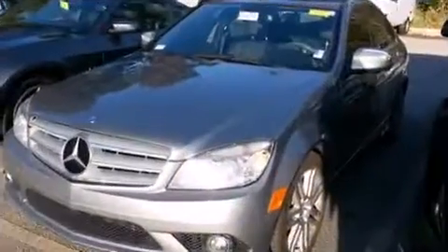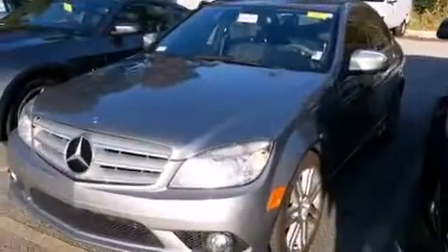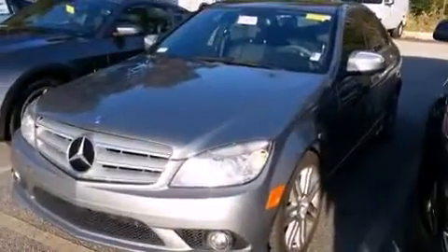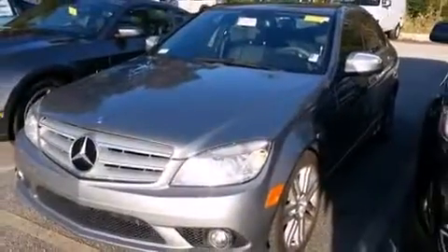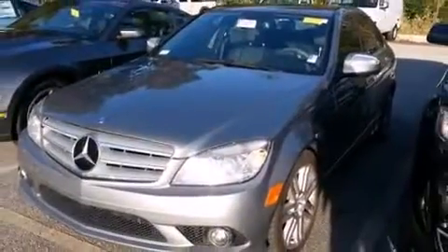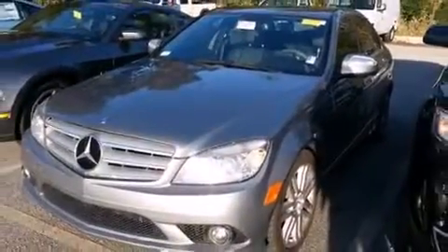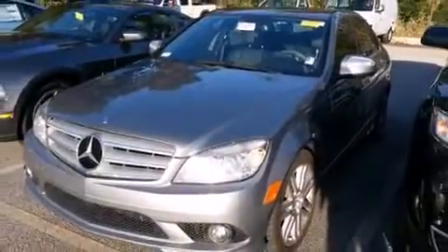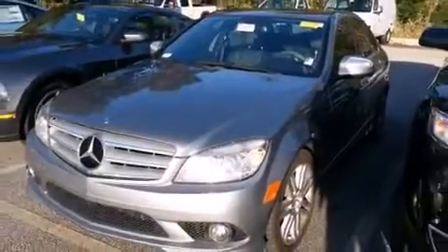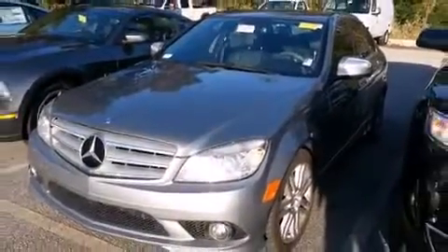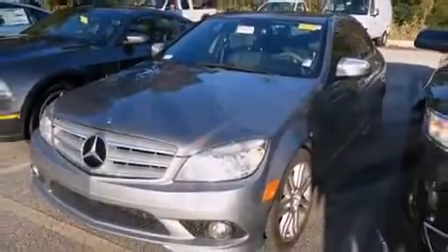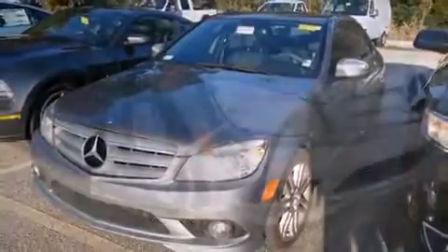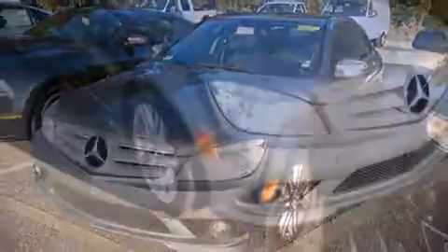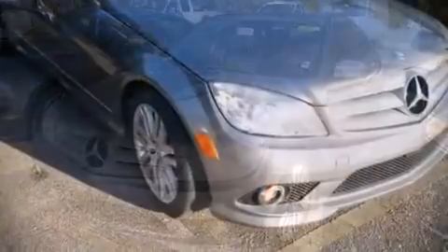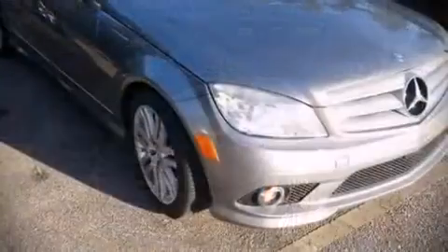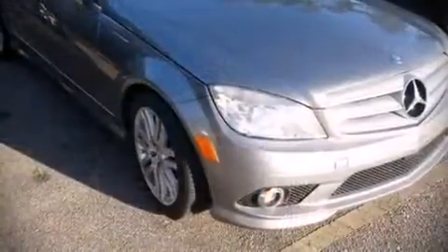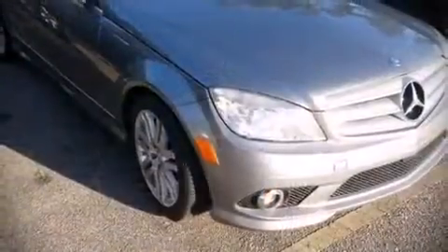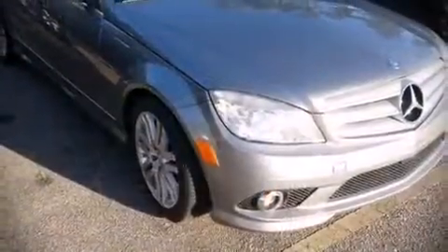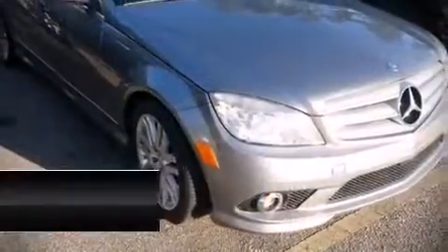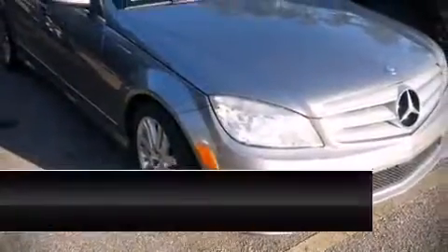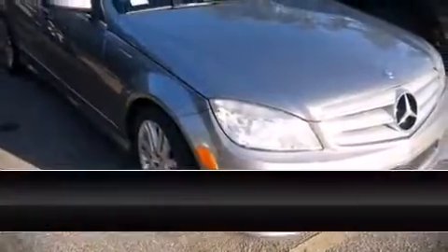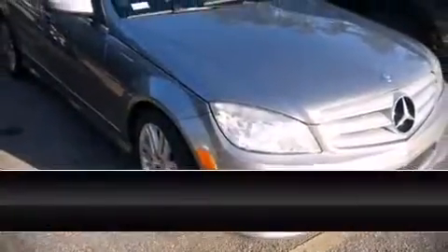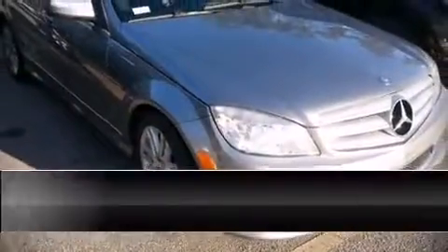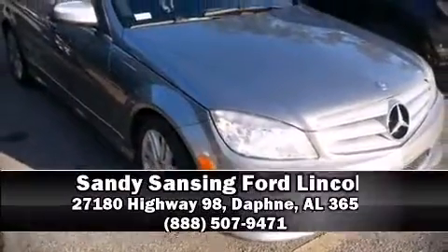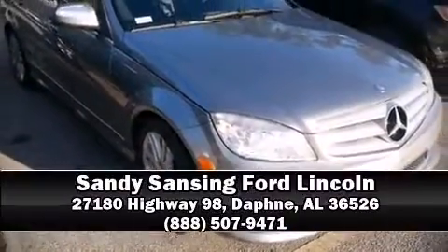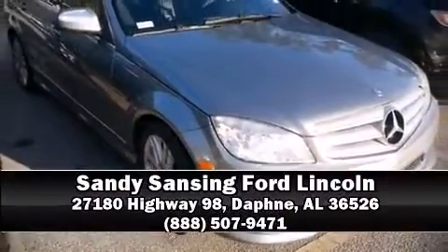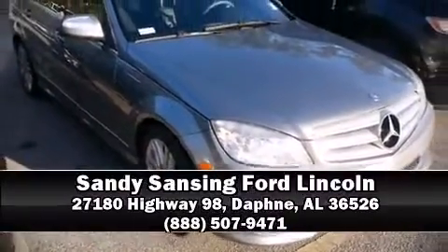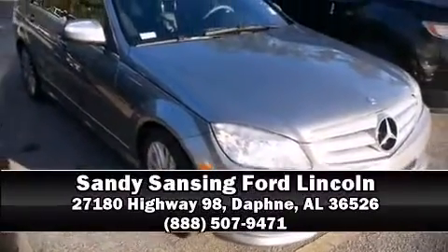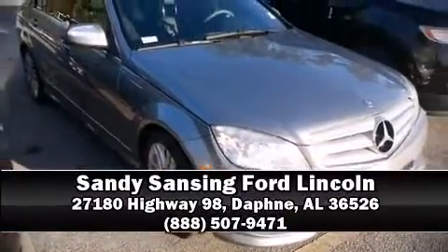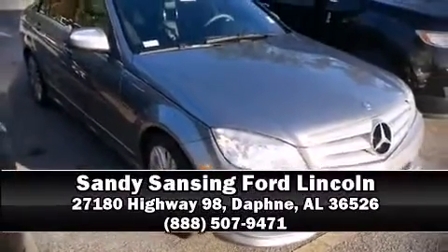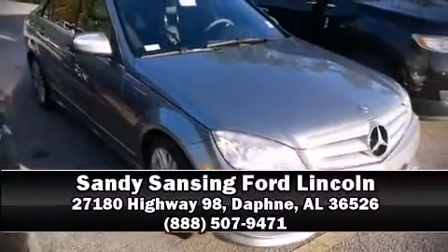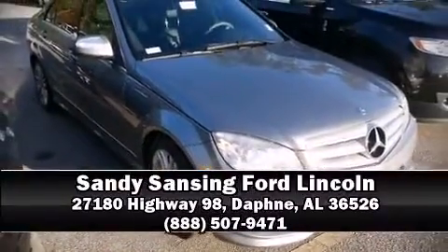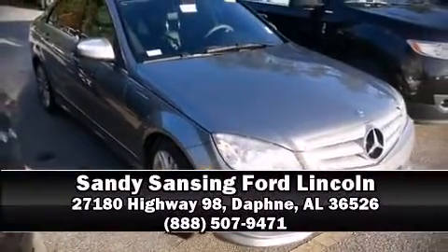The Carfax report provides you peace of mind with detailed information. Please don't hesitate to give us a call.